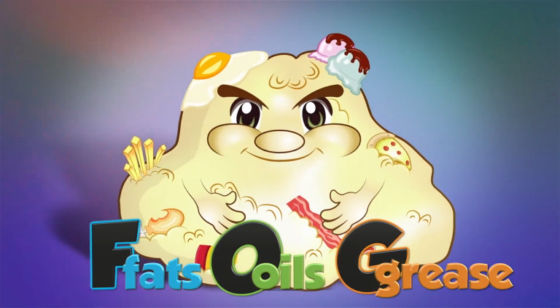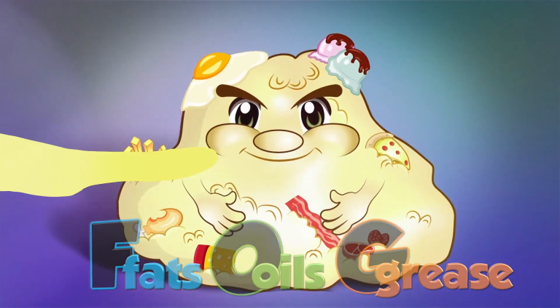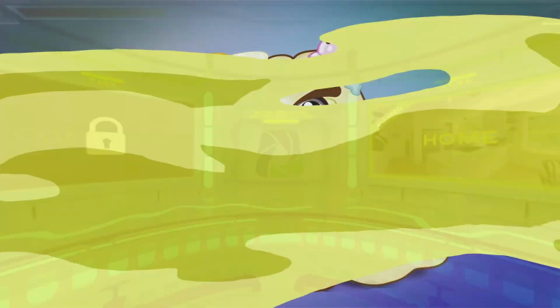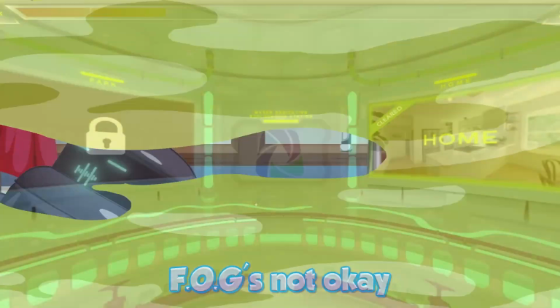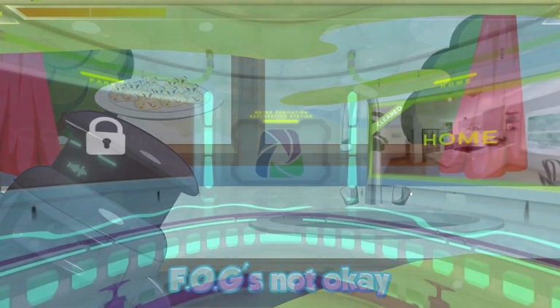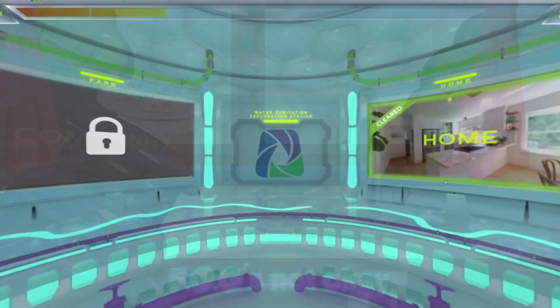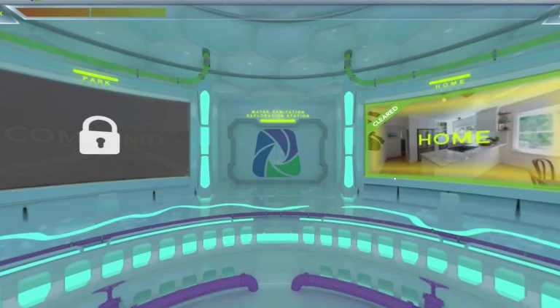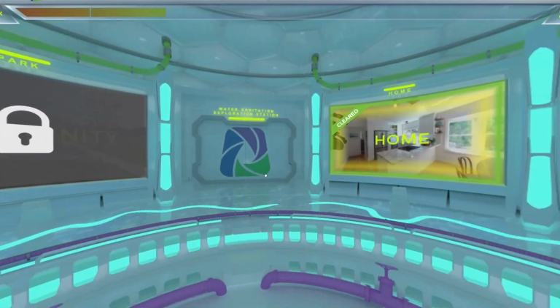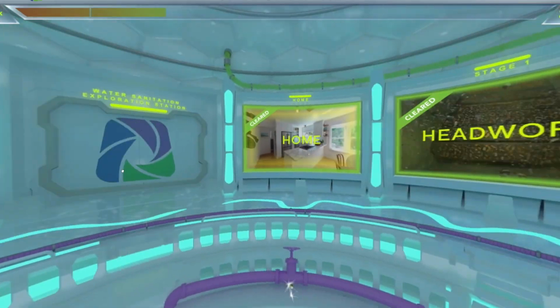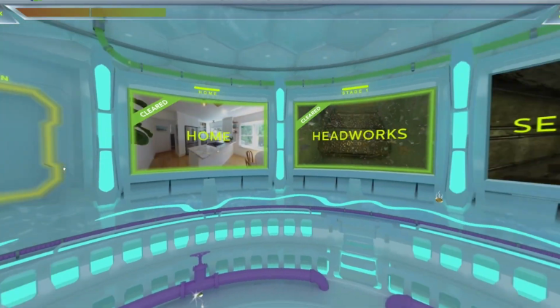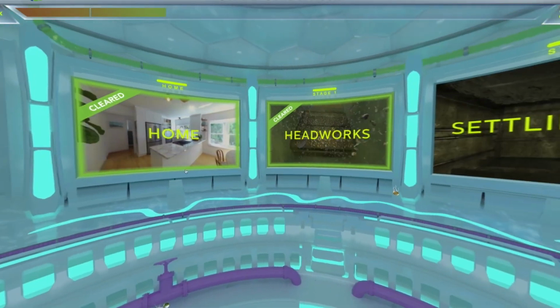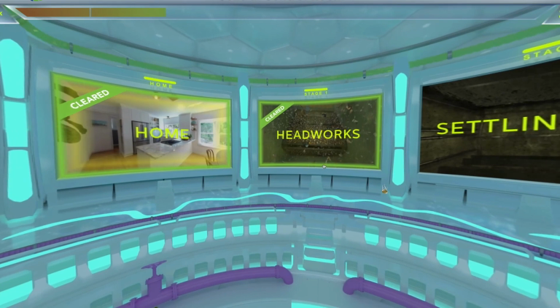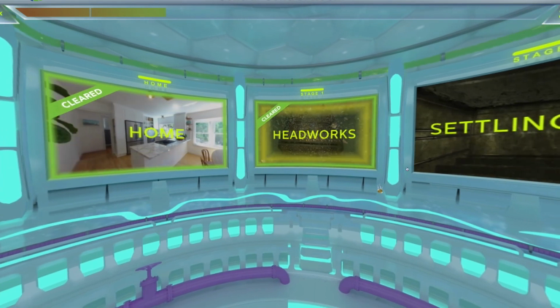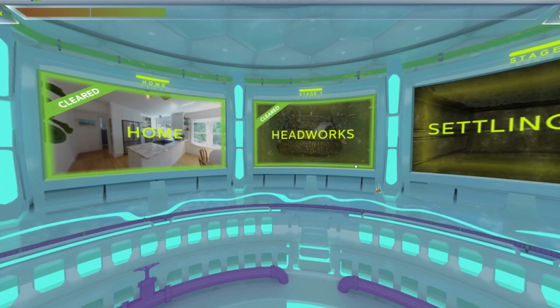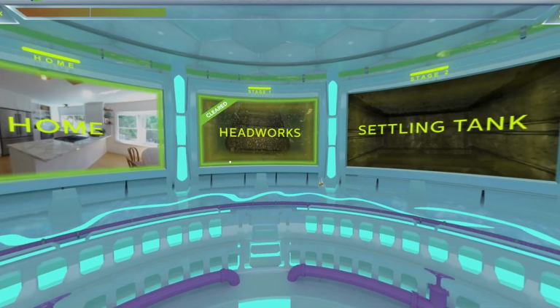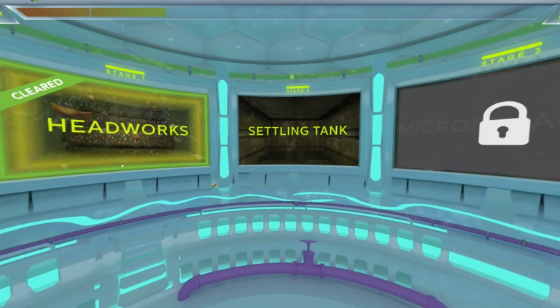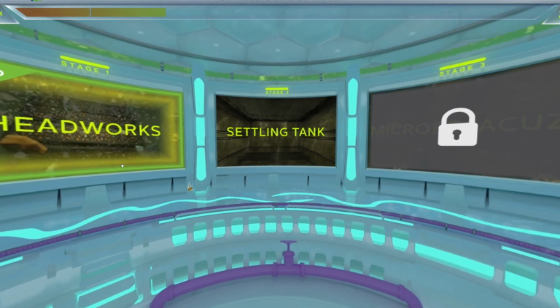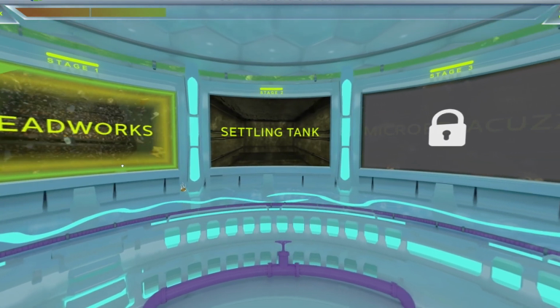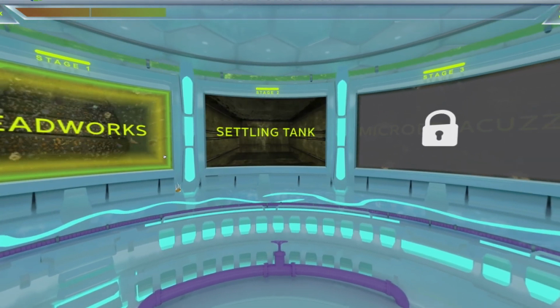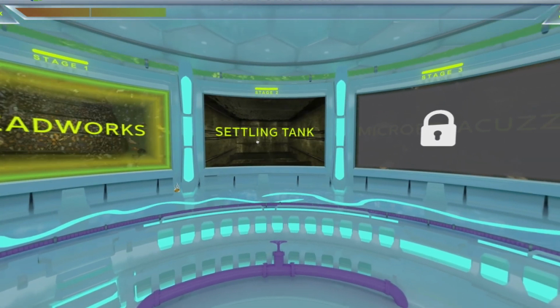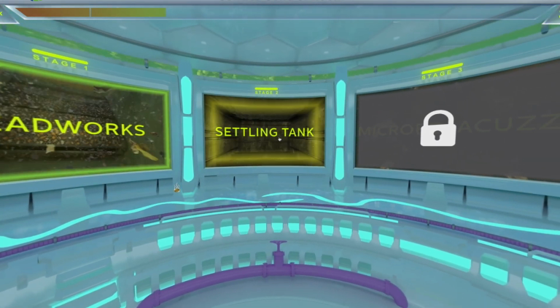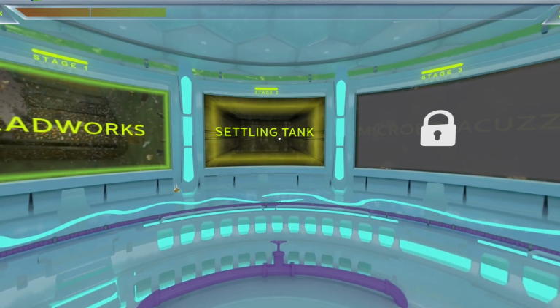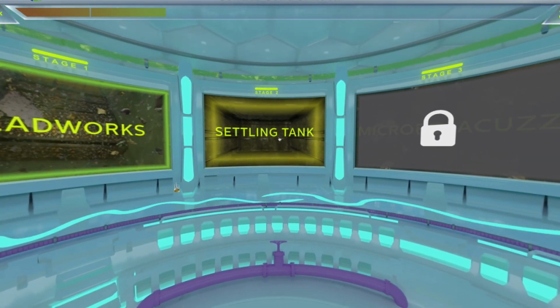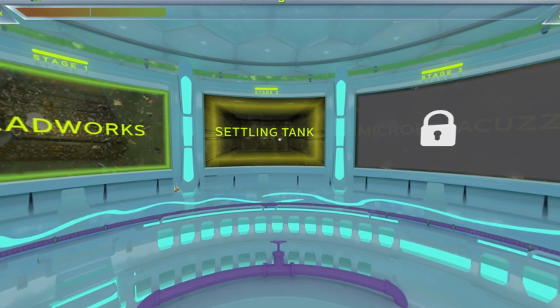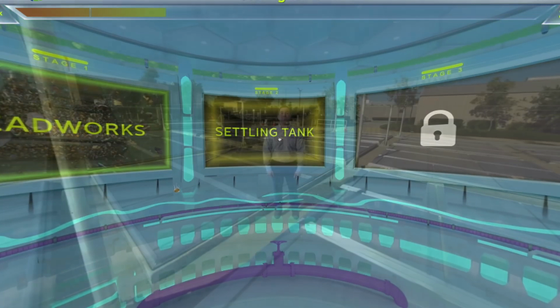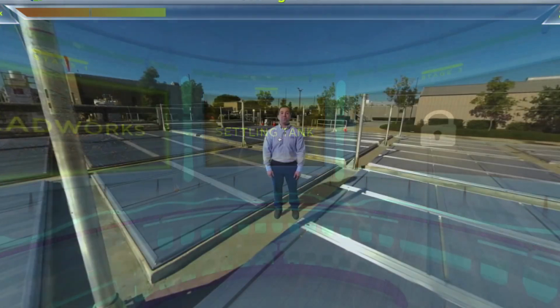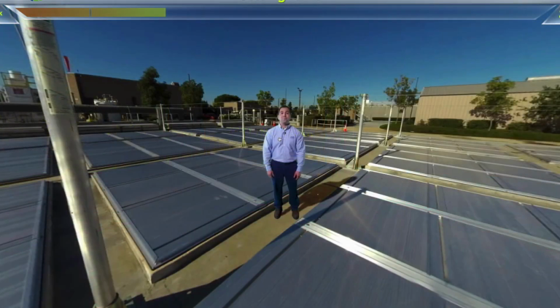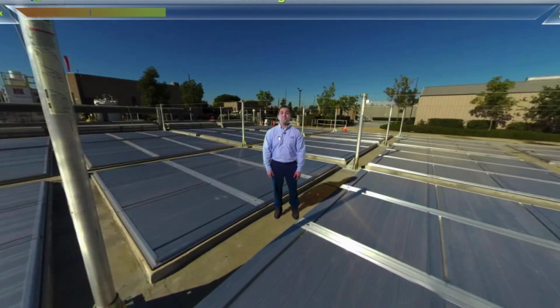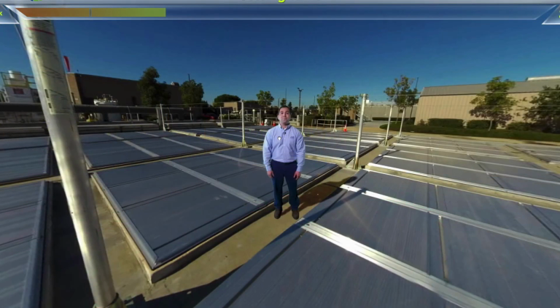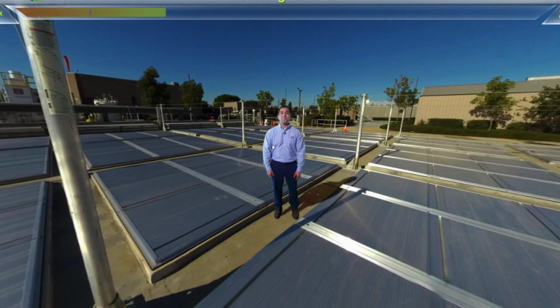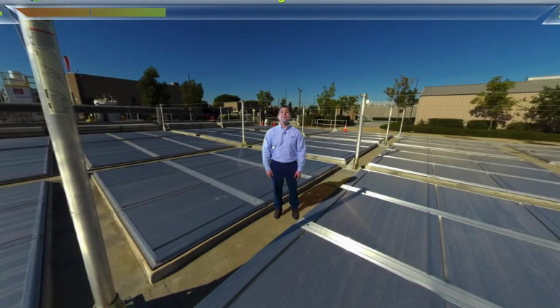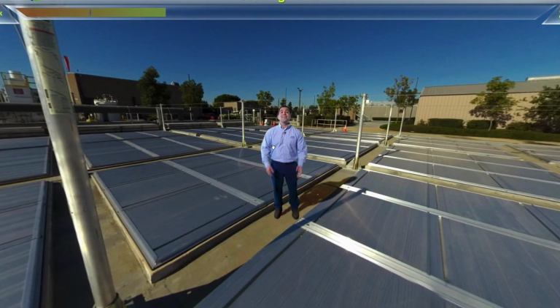Students can do this and more, all from the convenience of their own digital control room, which they access remotely or in the classroom.